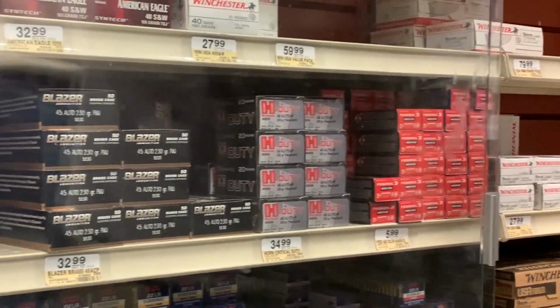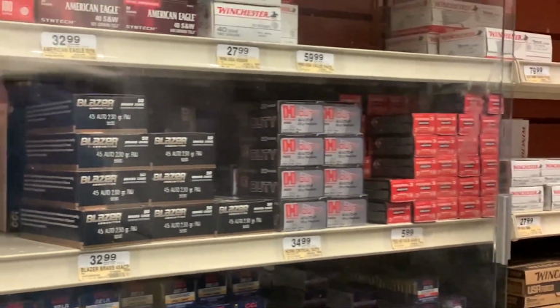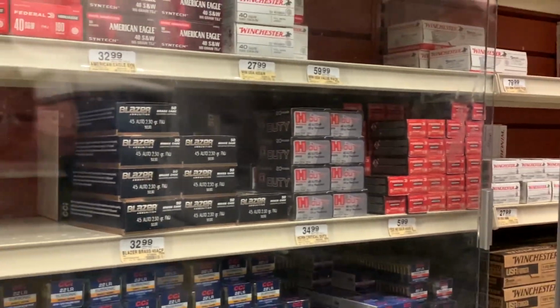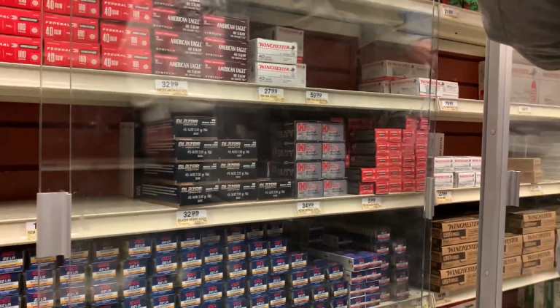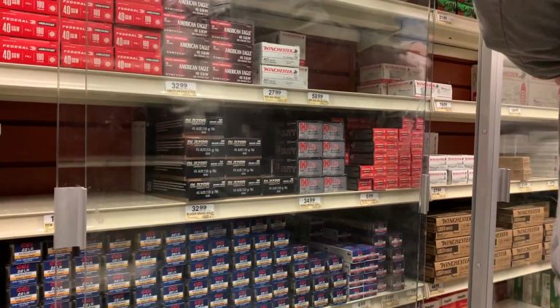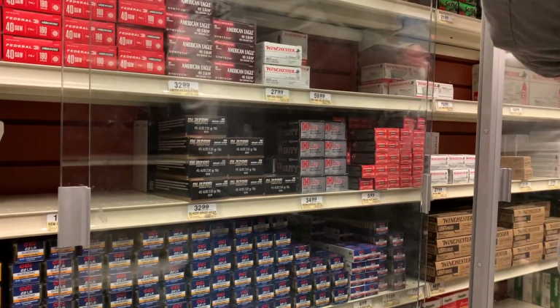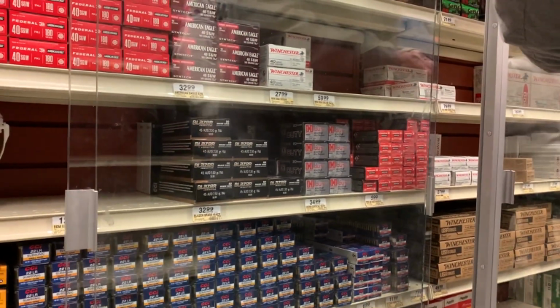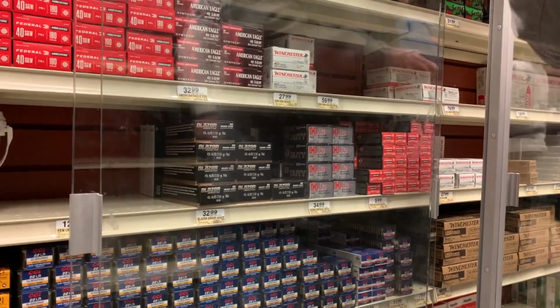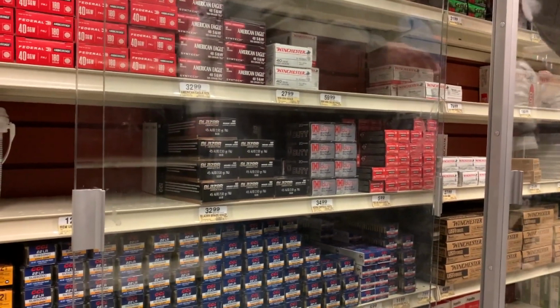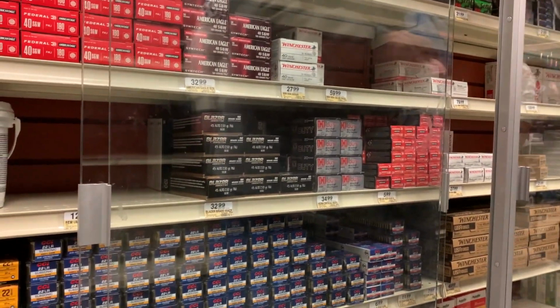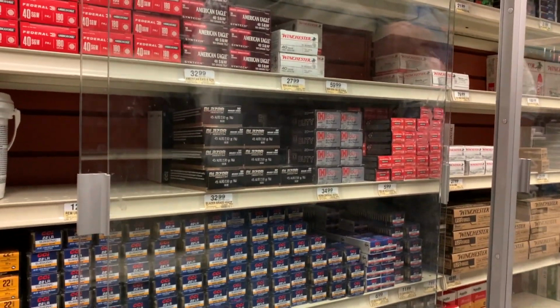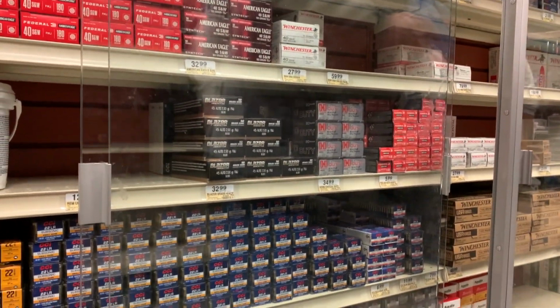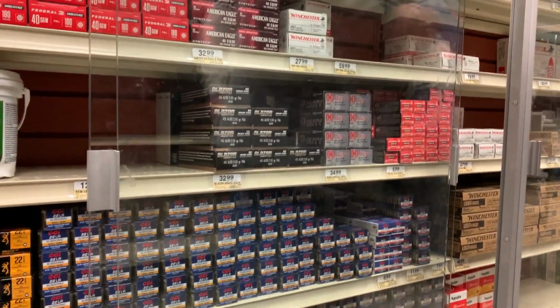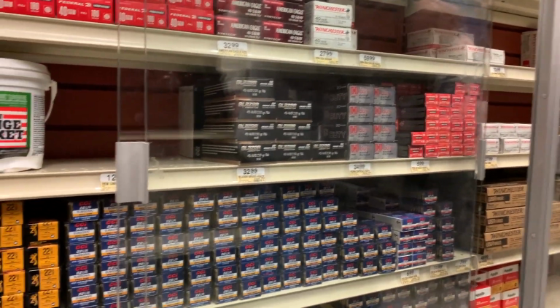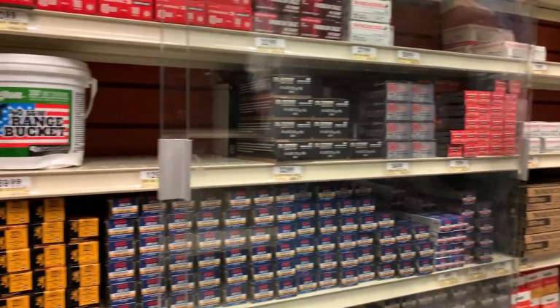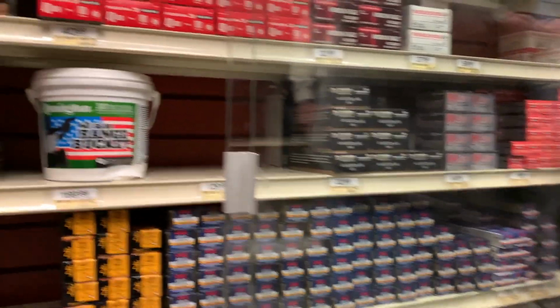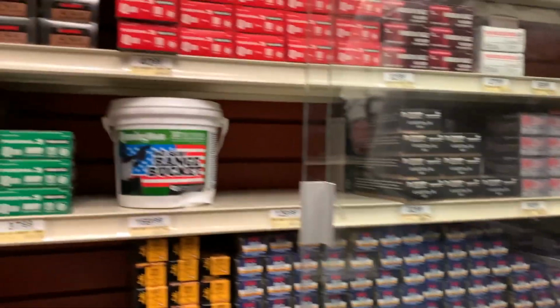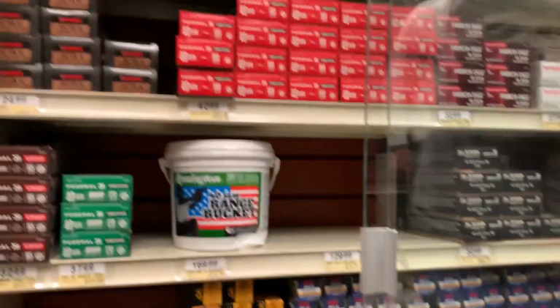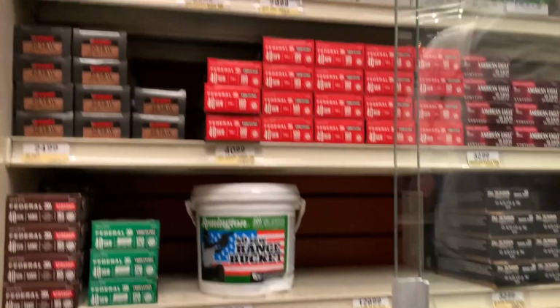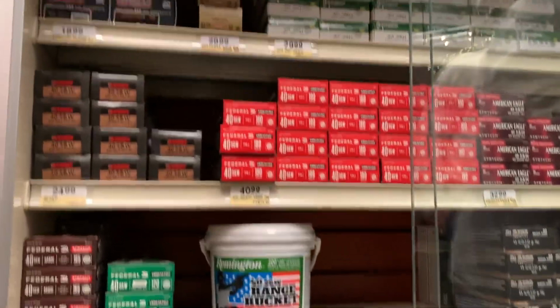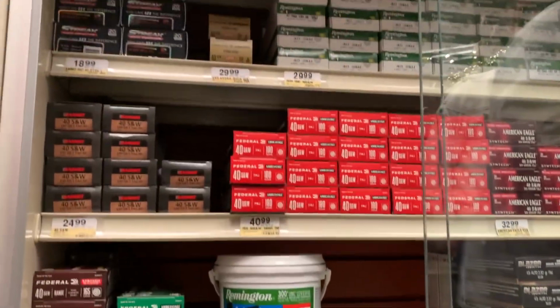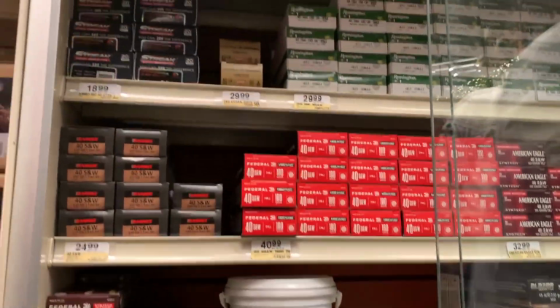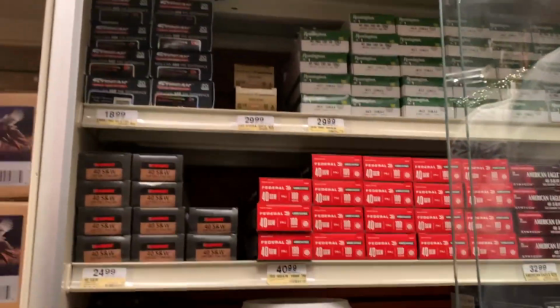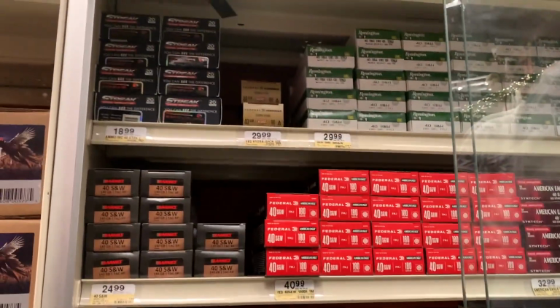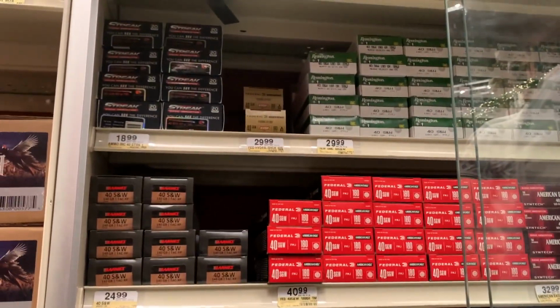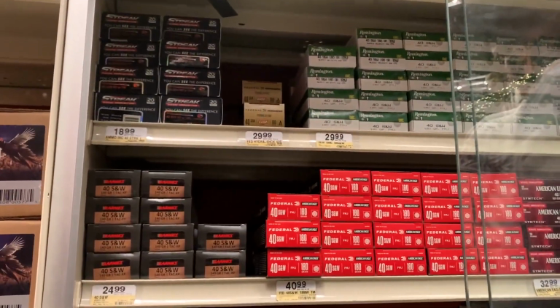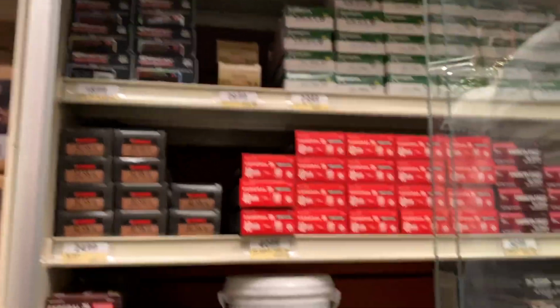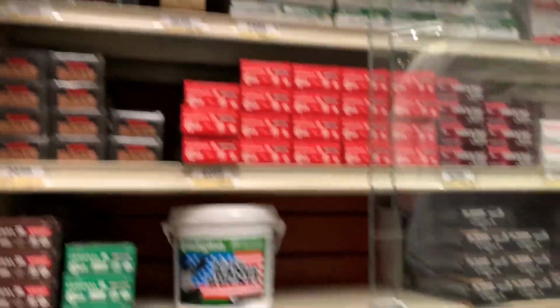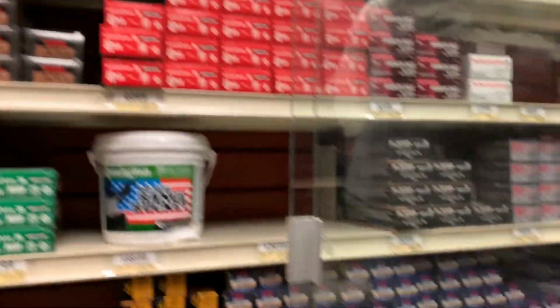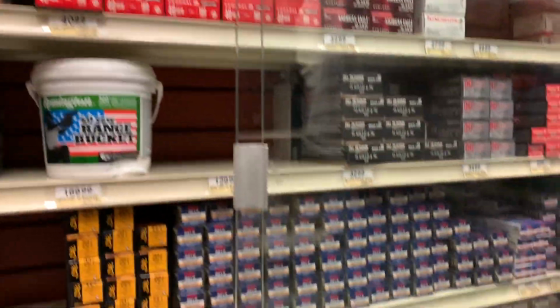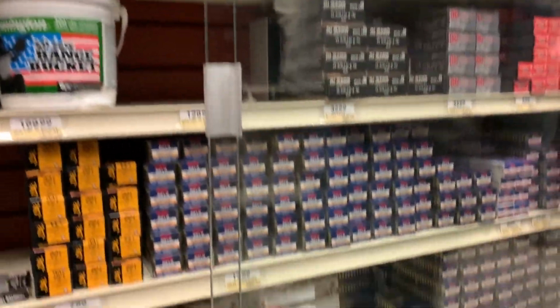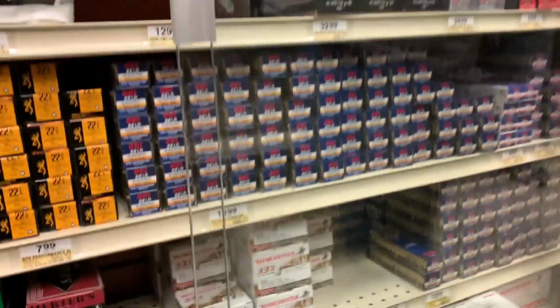It's kind of packed out here at Bass Pro Shops today, guys — kind of packed. But at least they have enough ammo in here now.